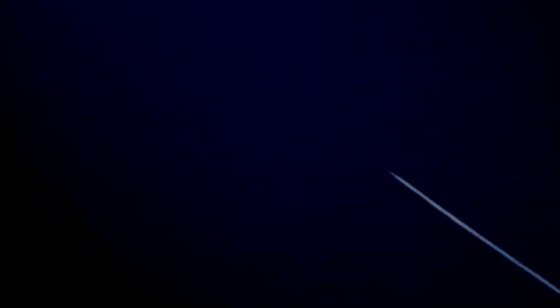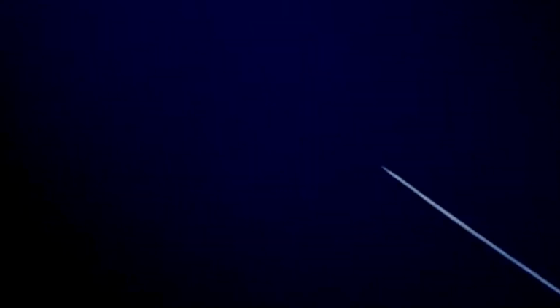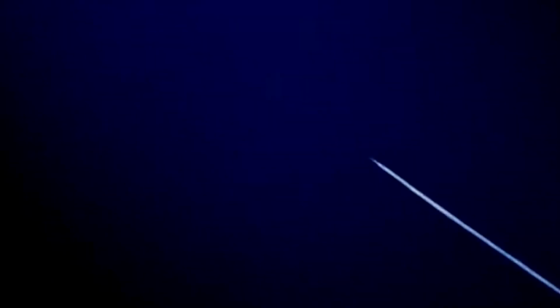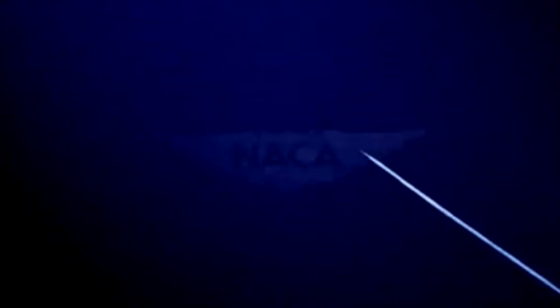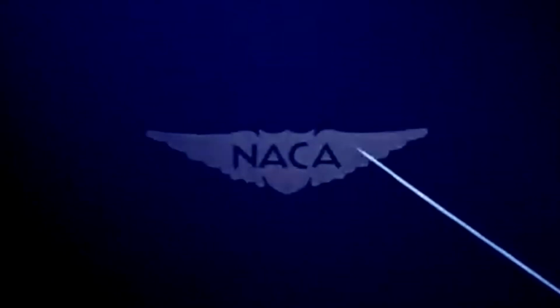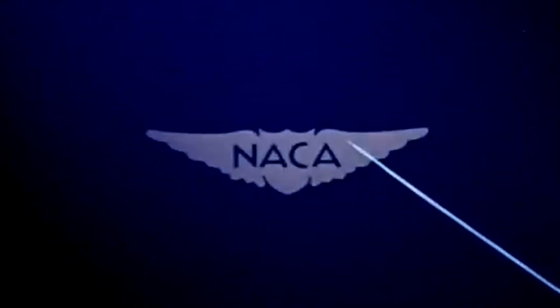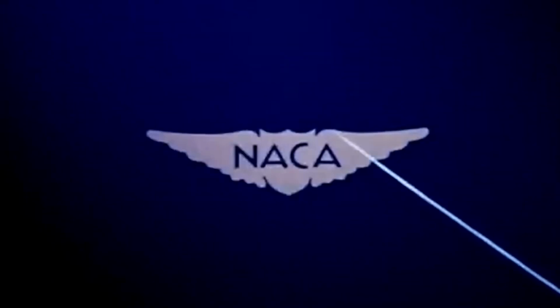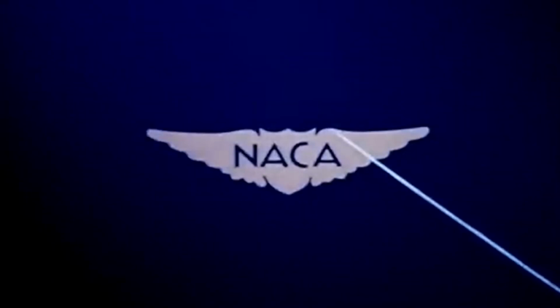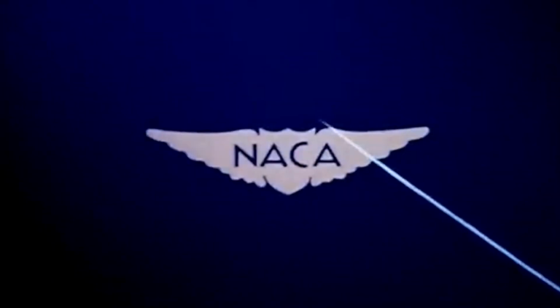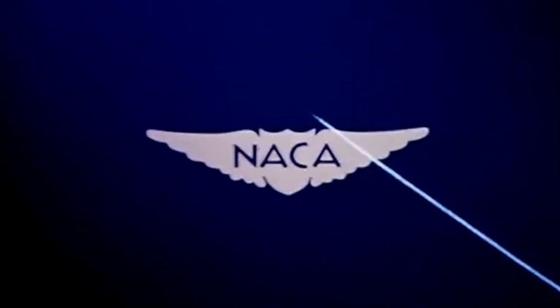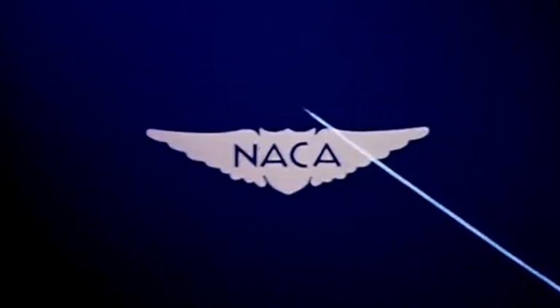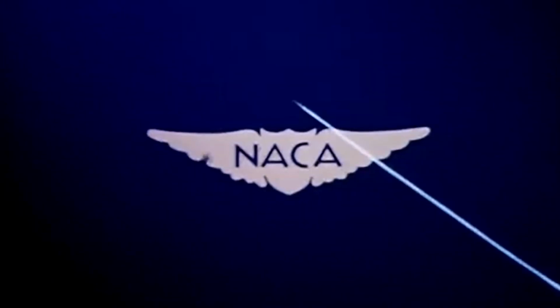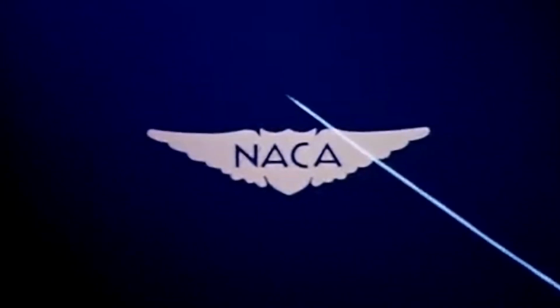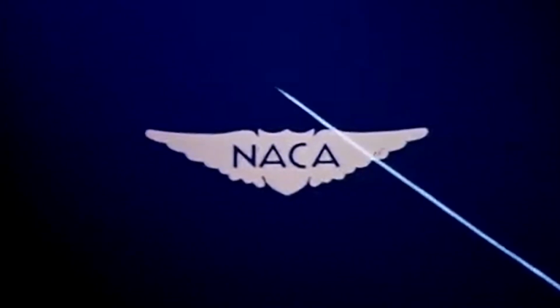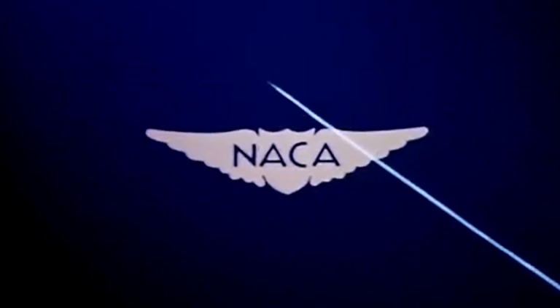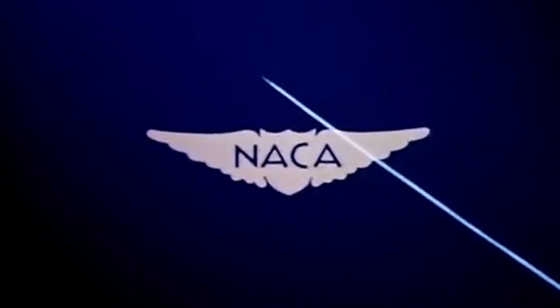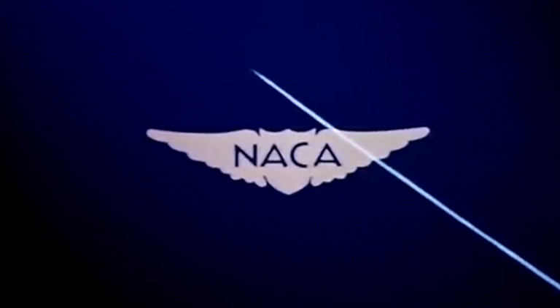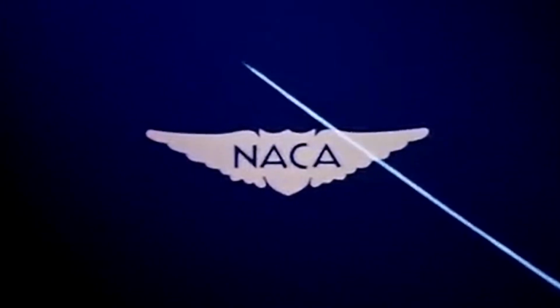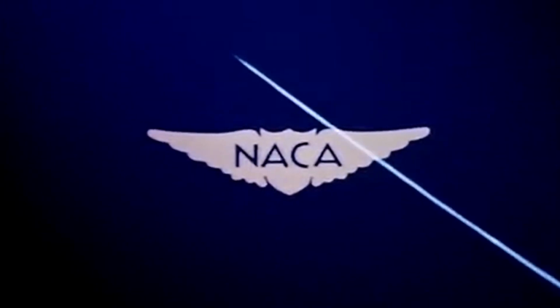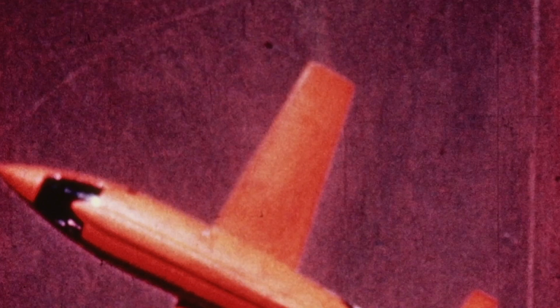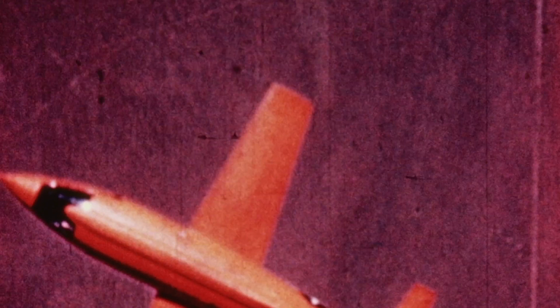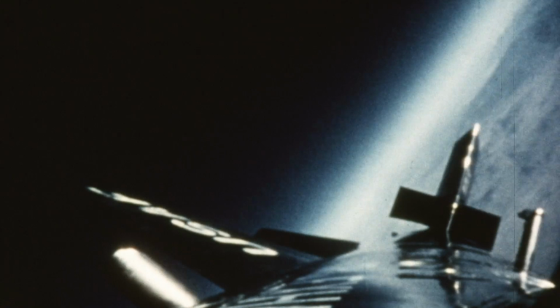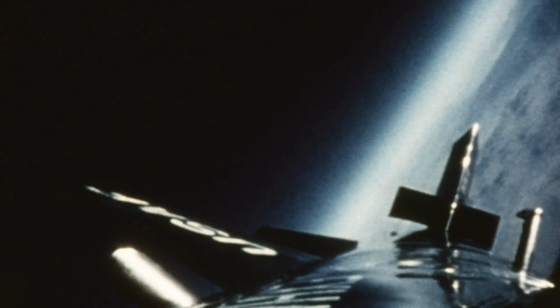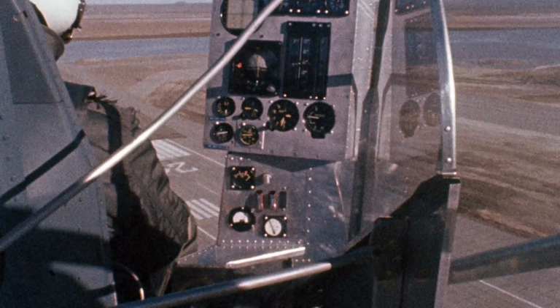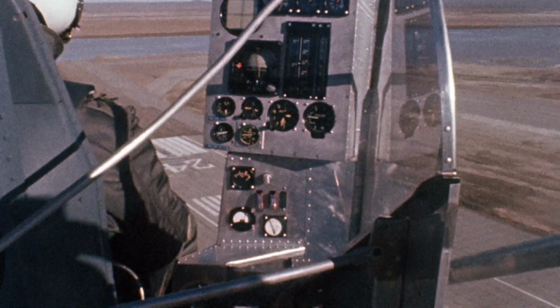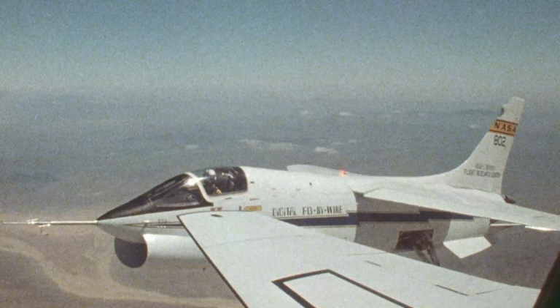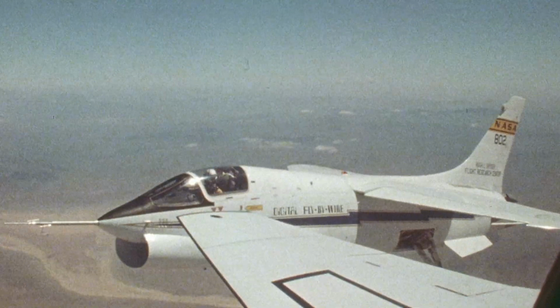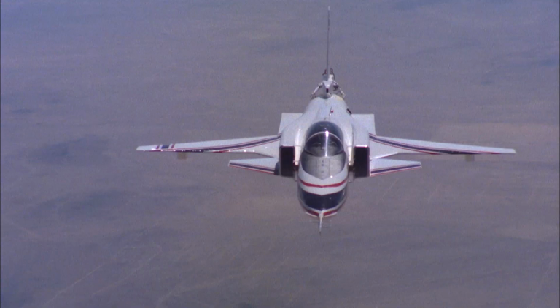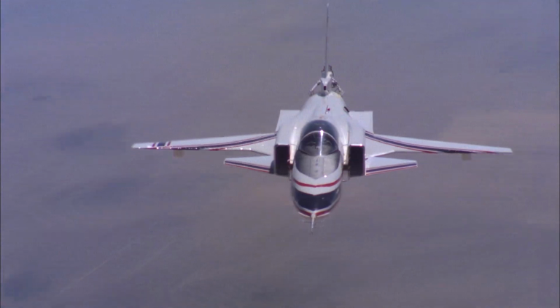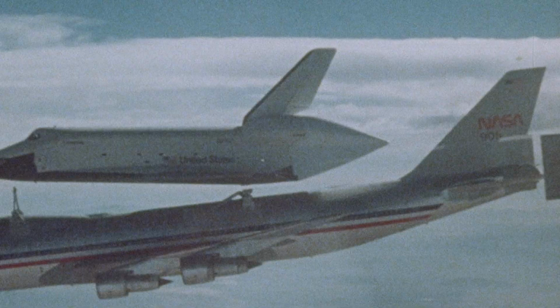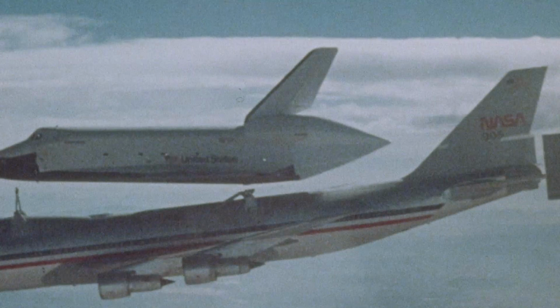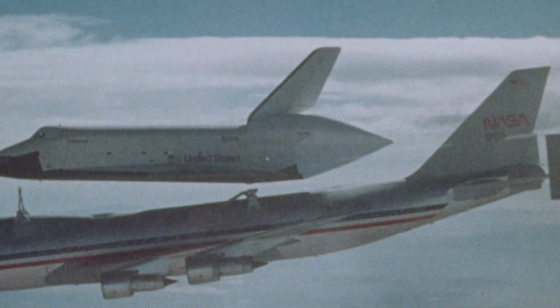Flashing across the California desert skies, the airplanes you see here are writing new chapters in the story of man-made flight.